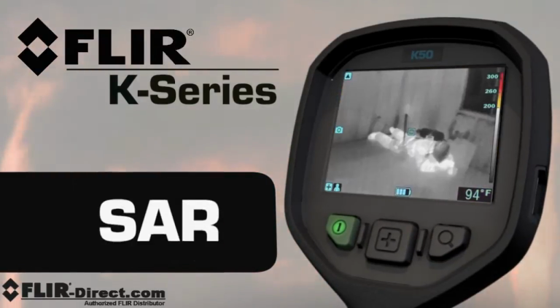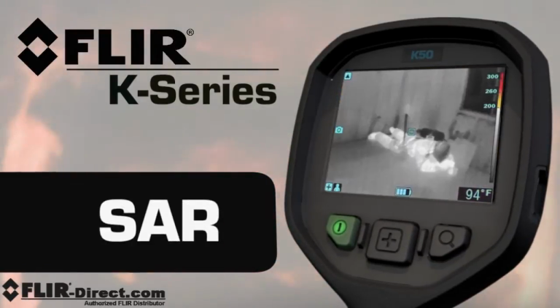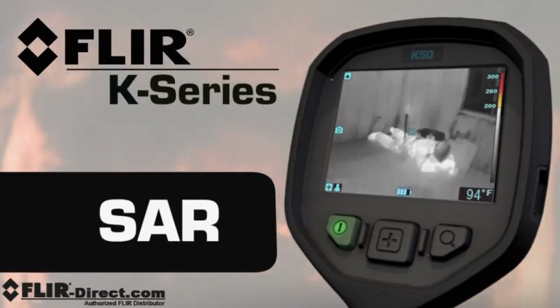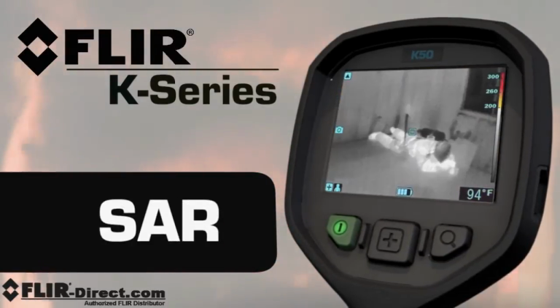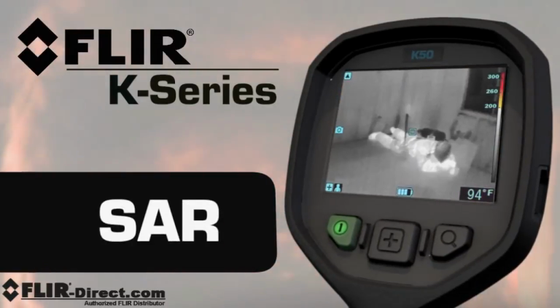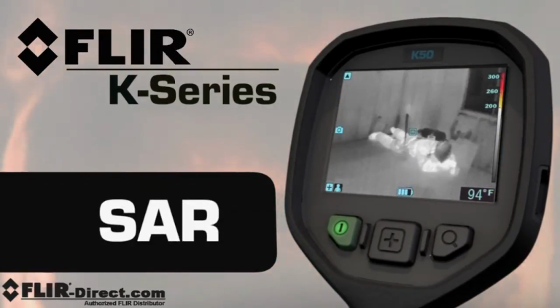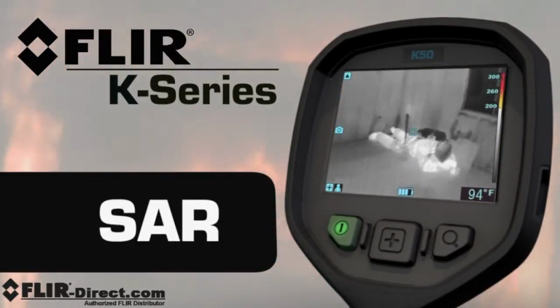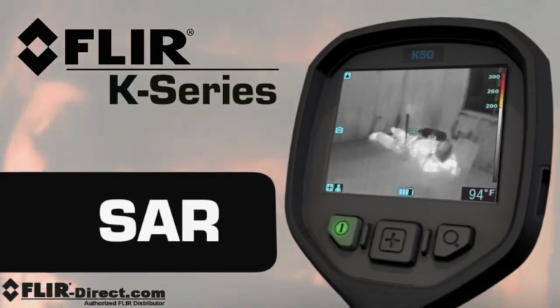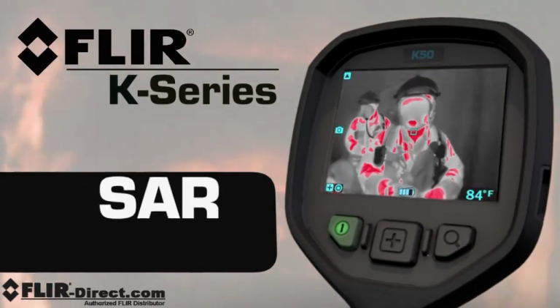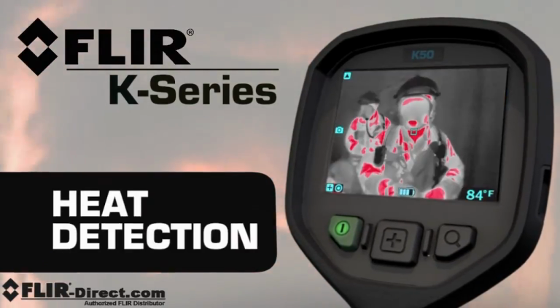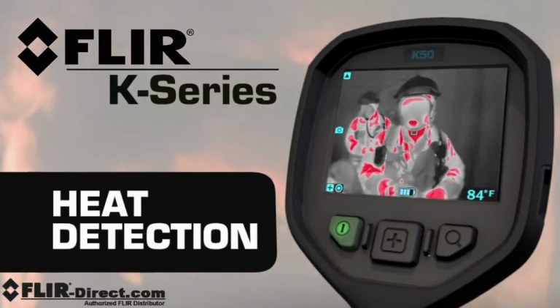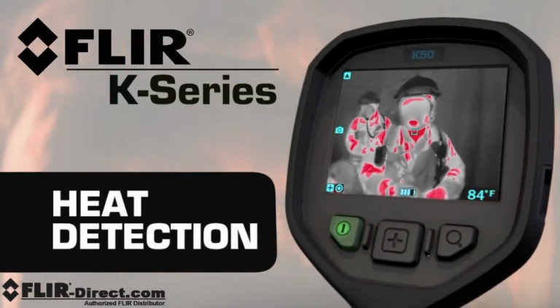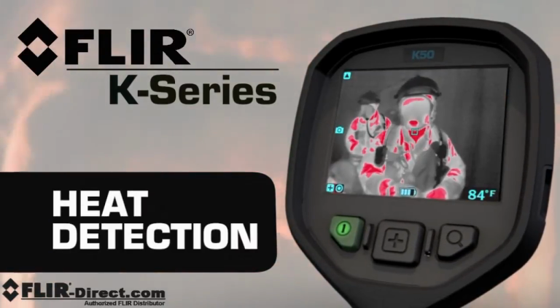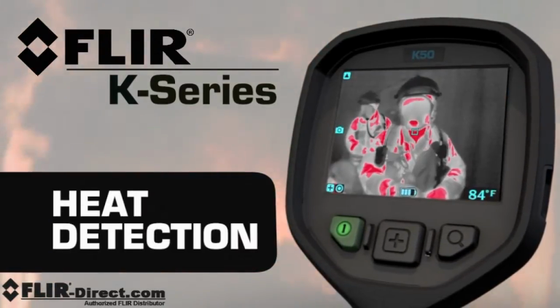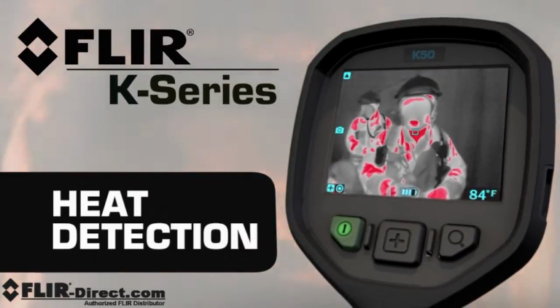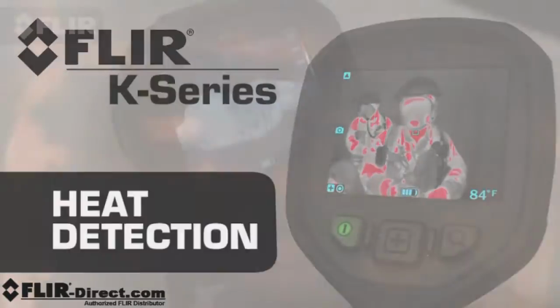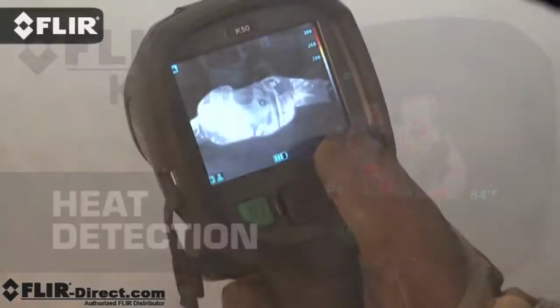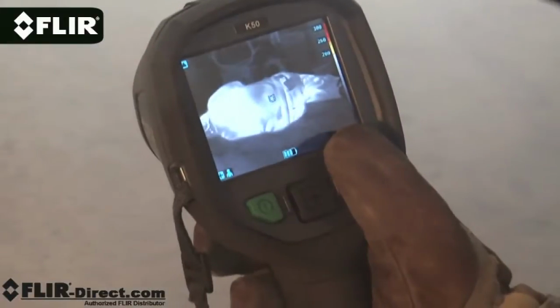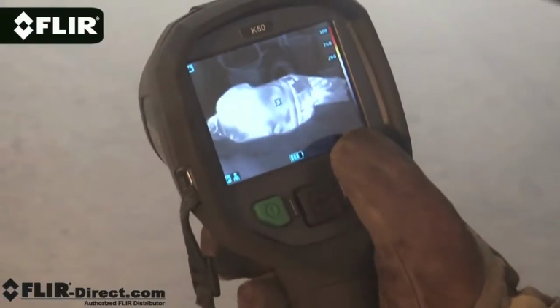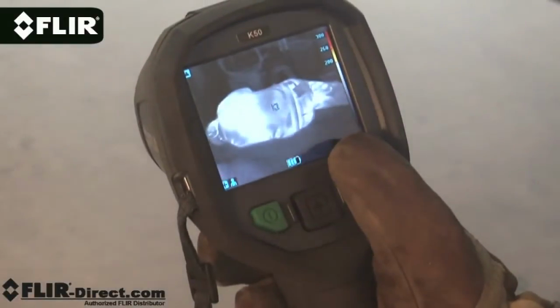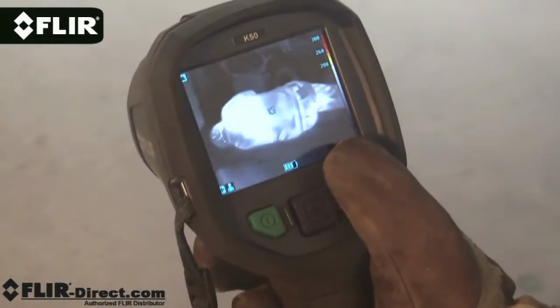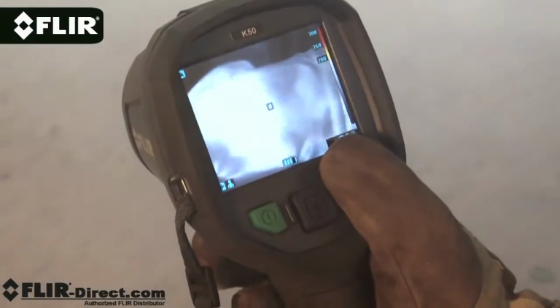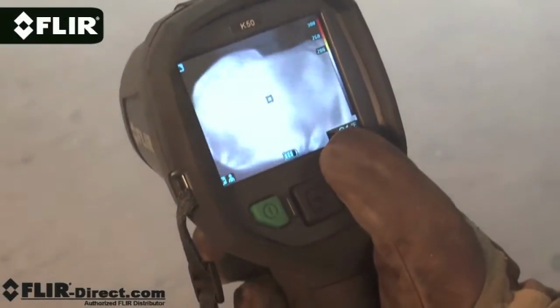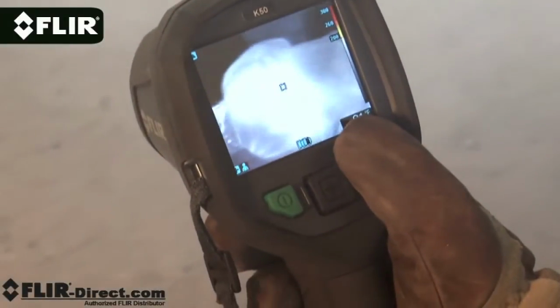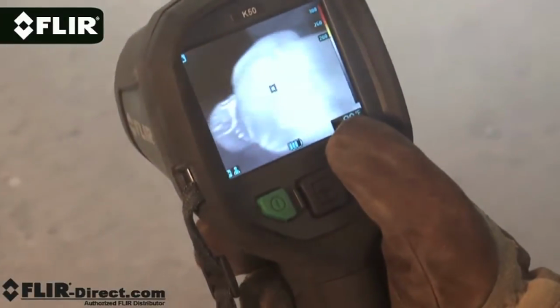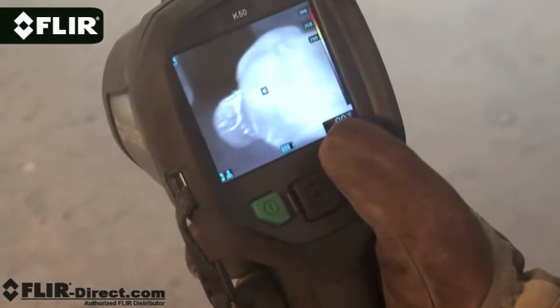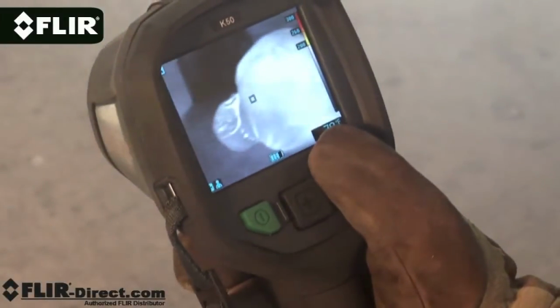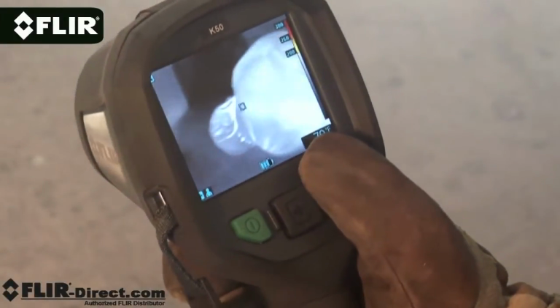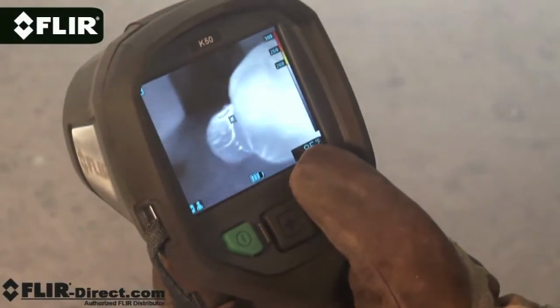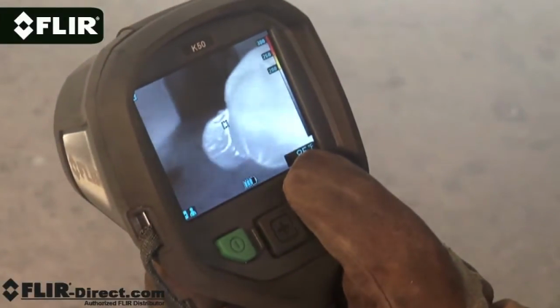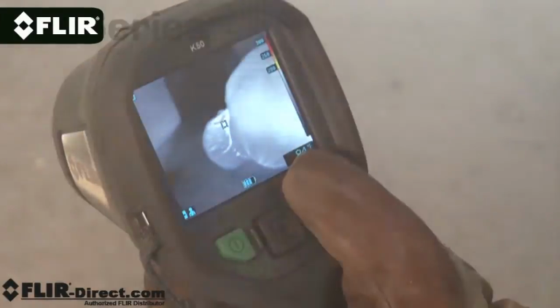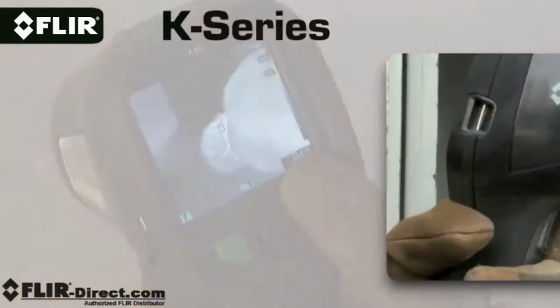The center oversized button makes it easy to switch between them, and the zoom button lets you punch in fast for a closer look from a safer distance.